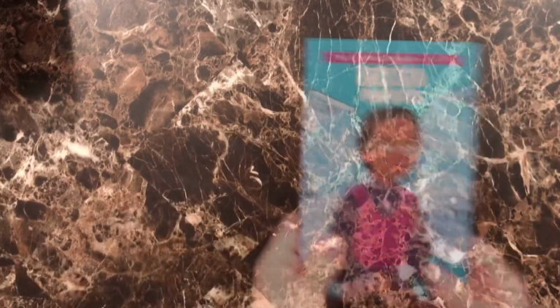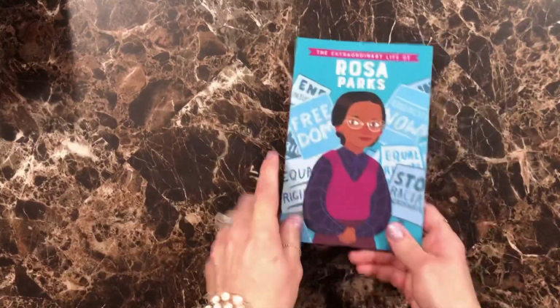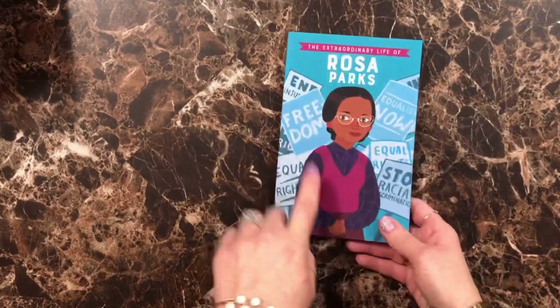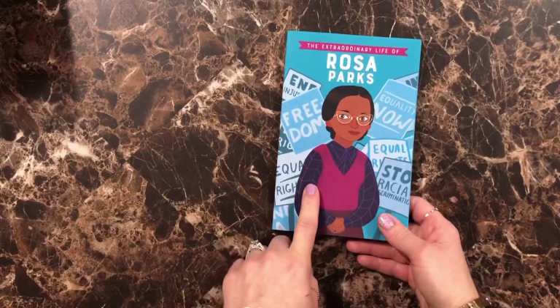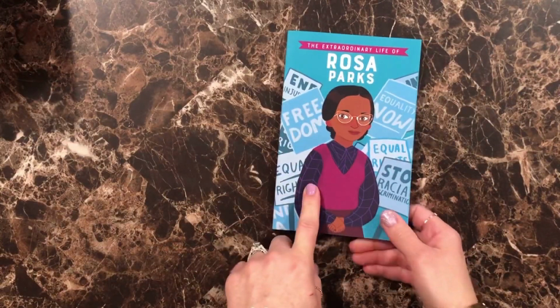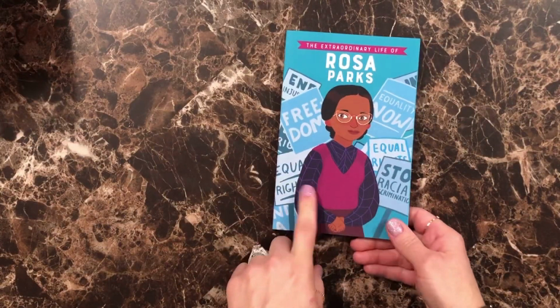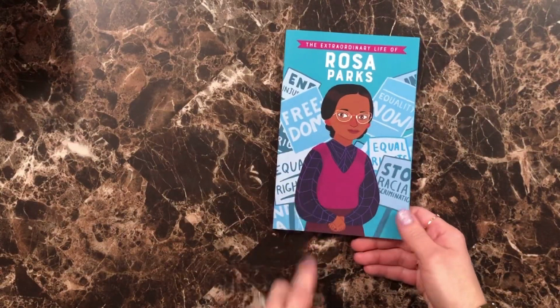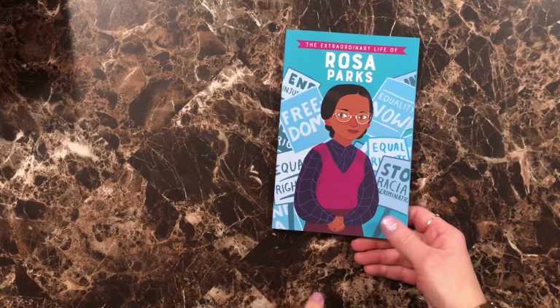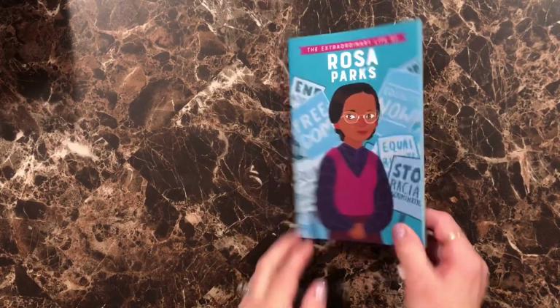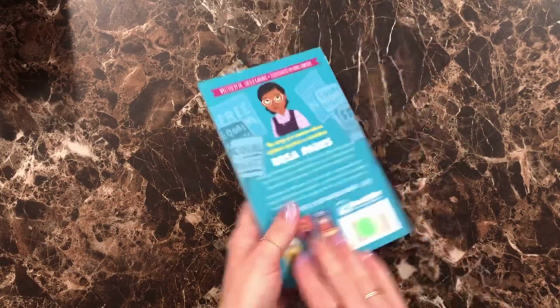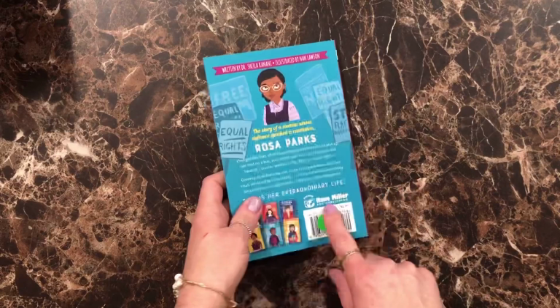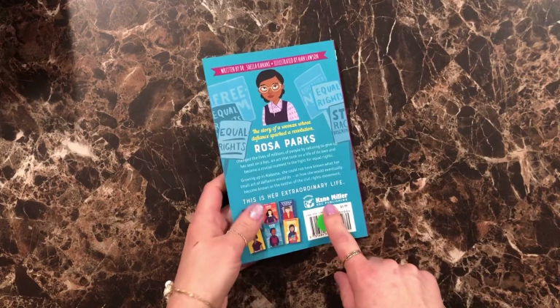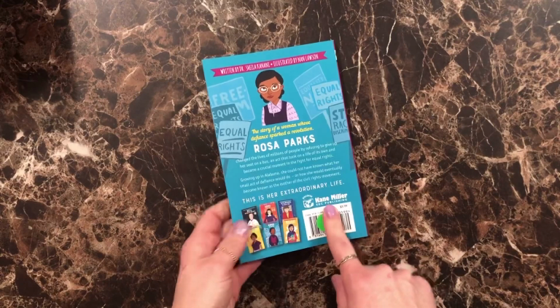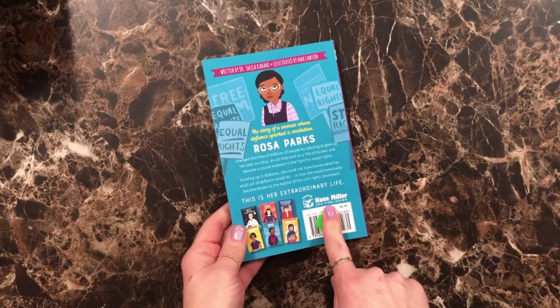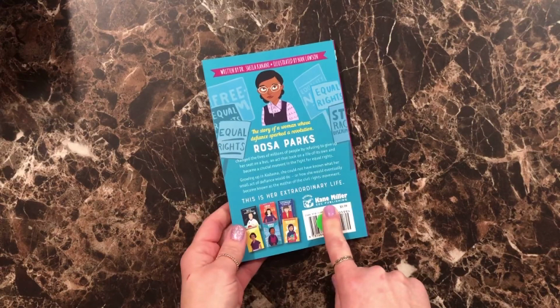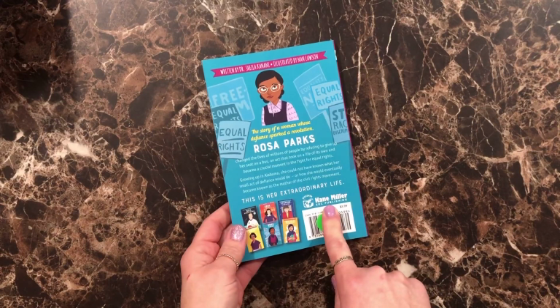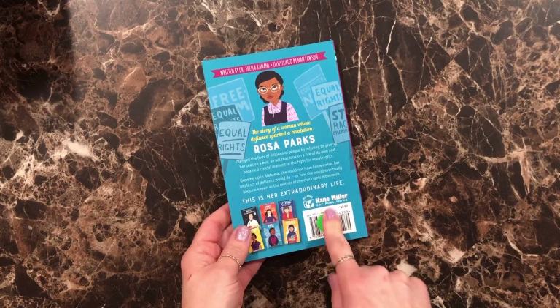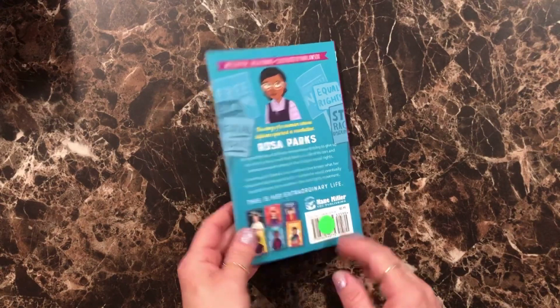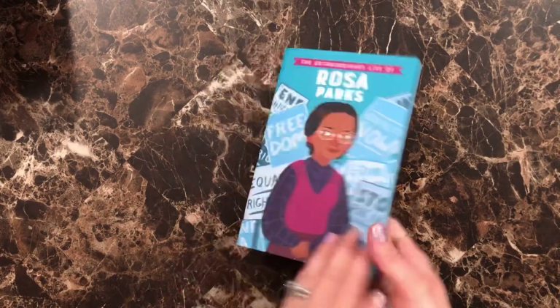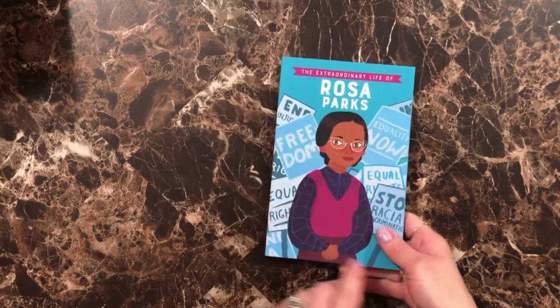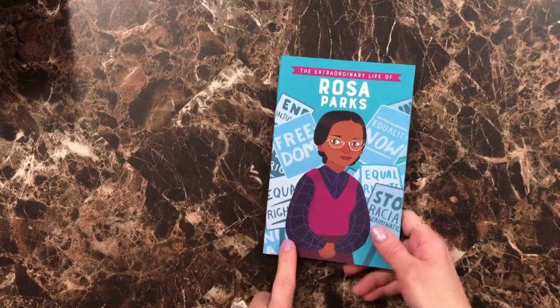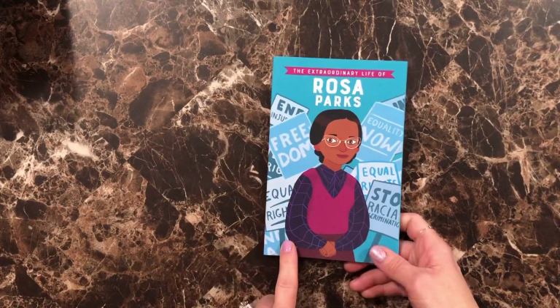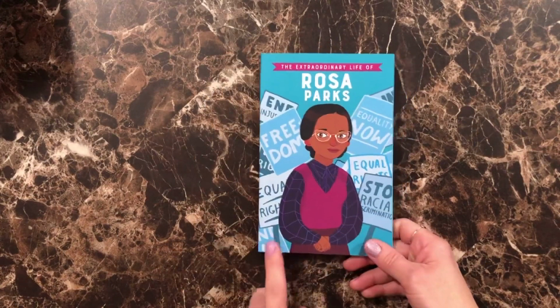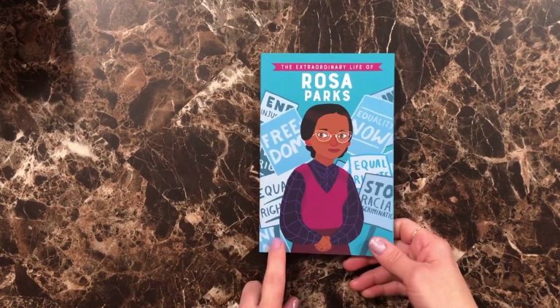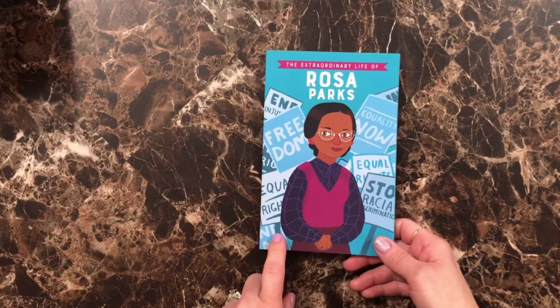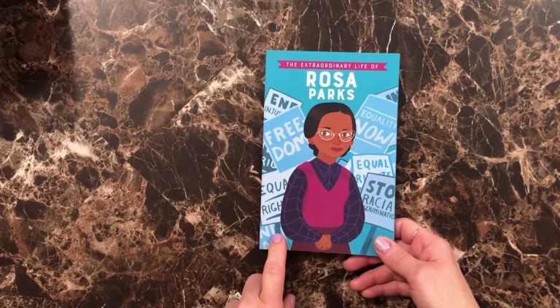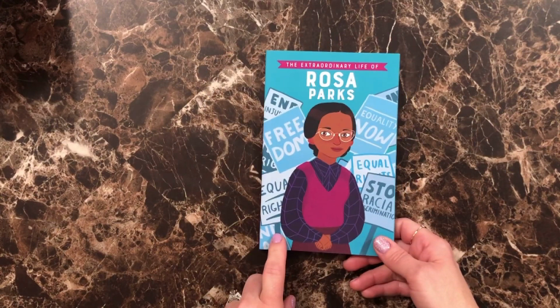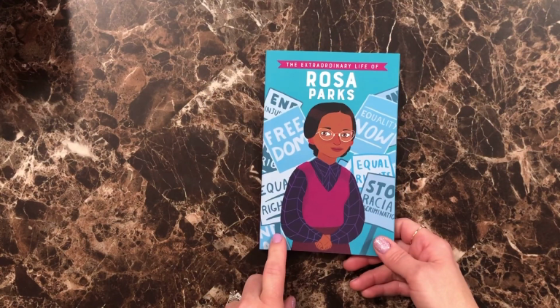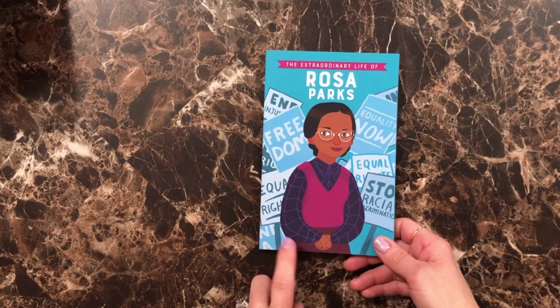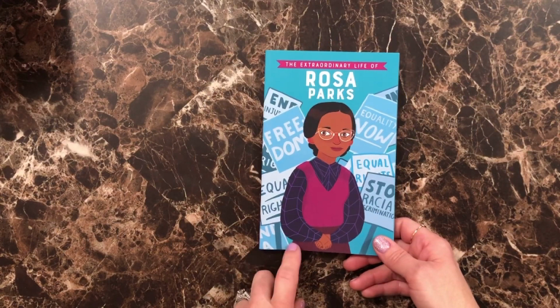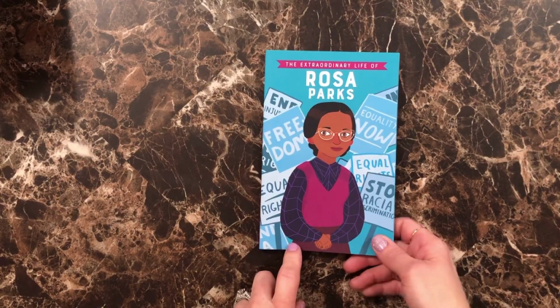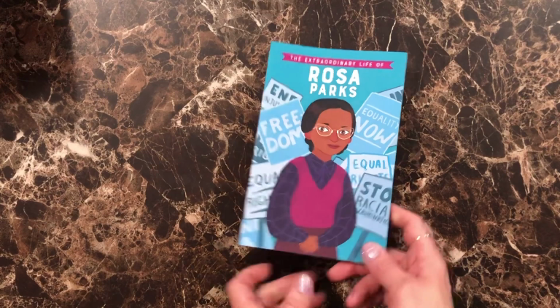We also have Rosa Parks — this is by Kane Miller and it's called The Extraordinary Life of Rosa Parks.